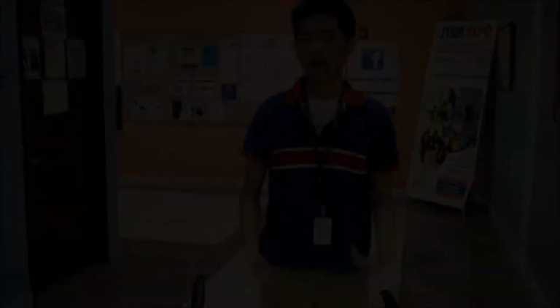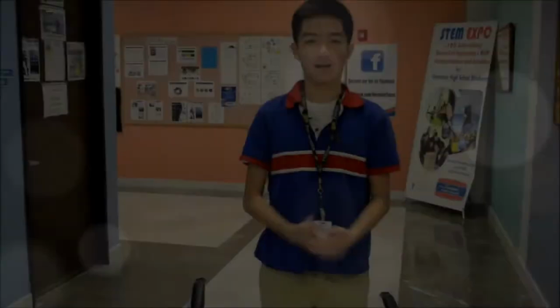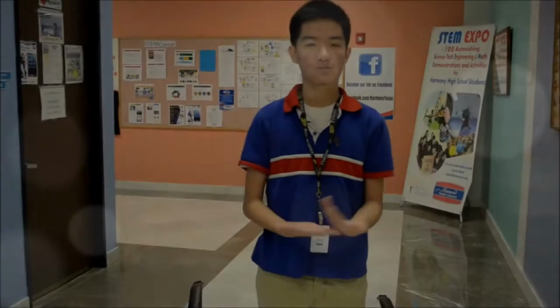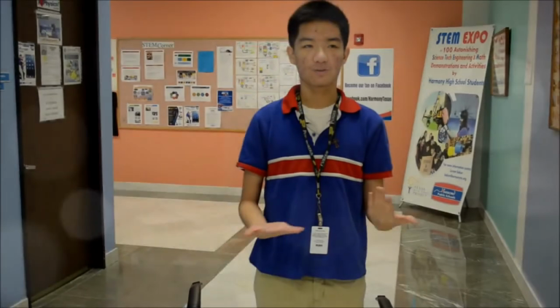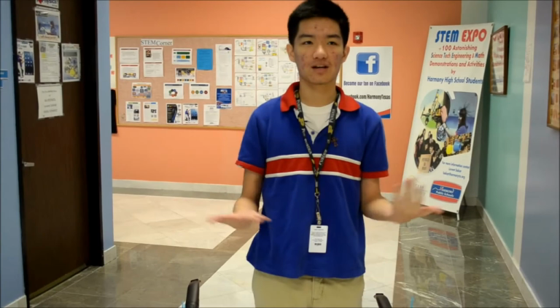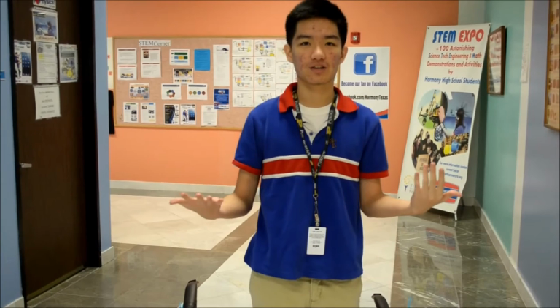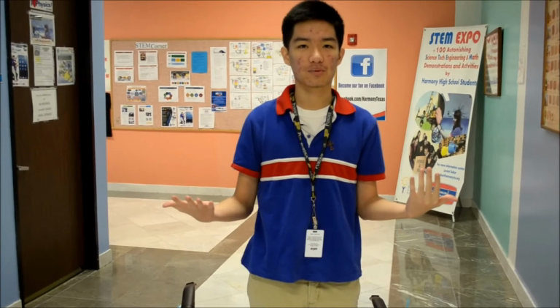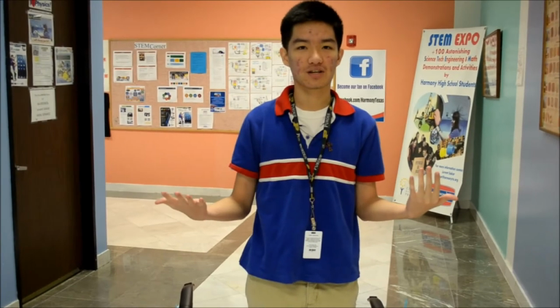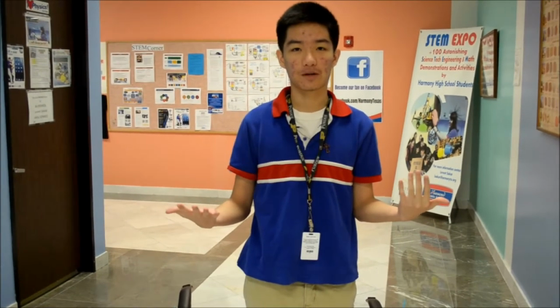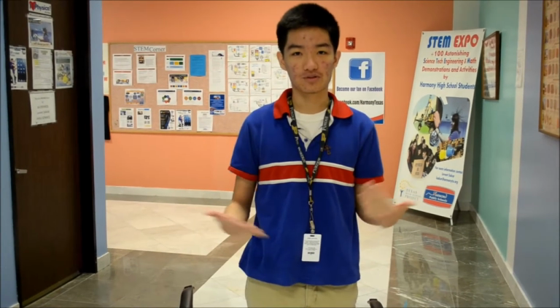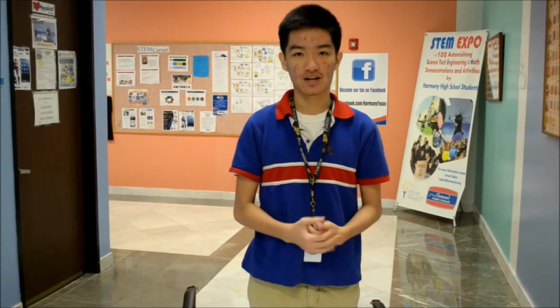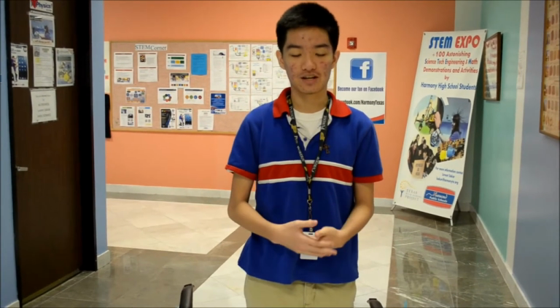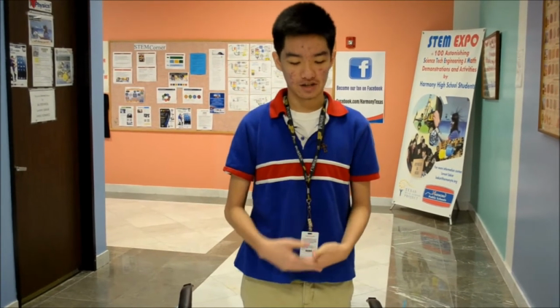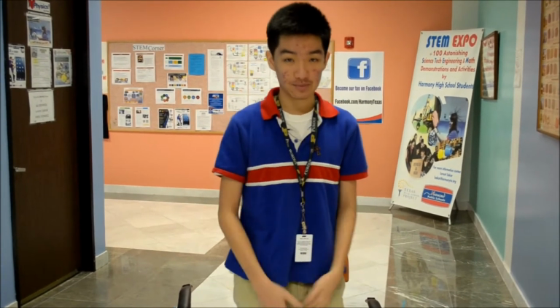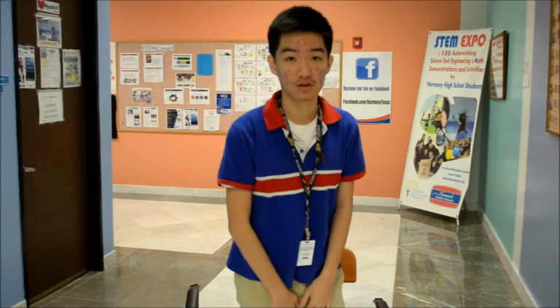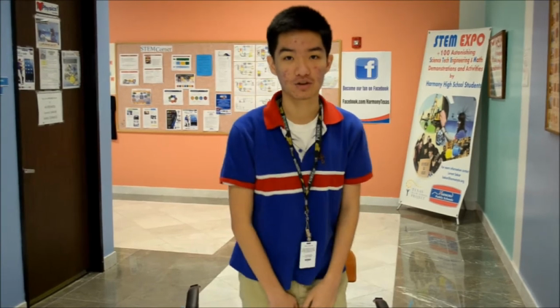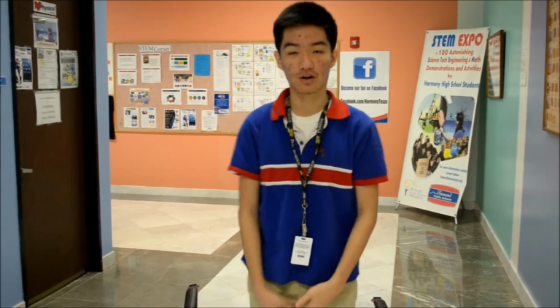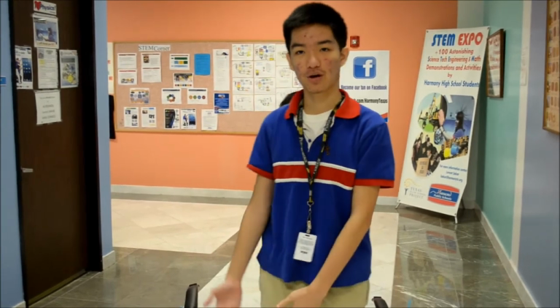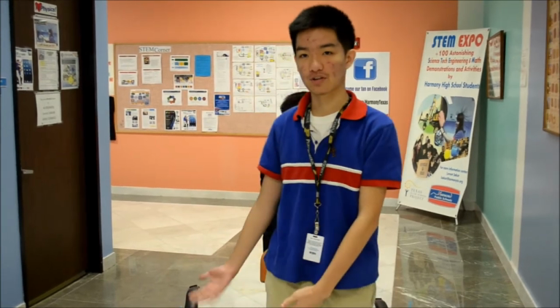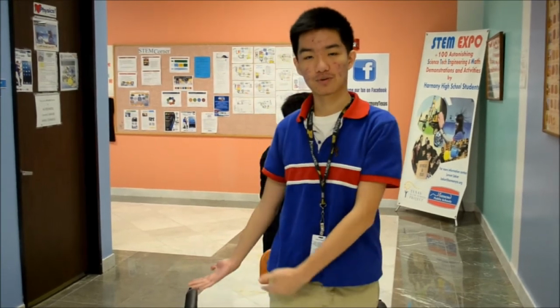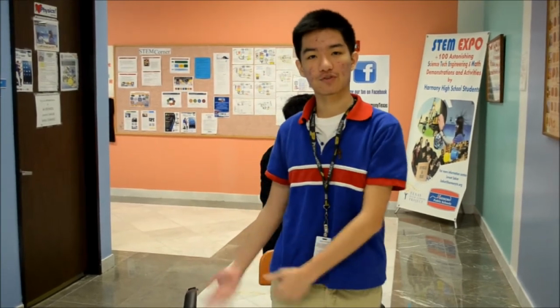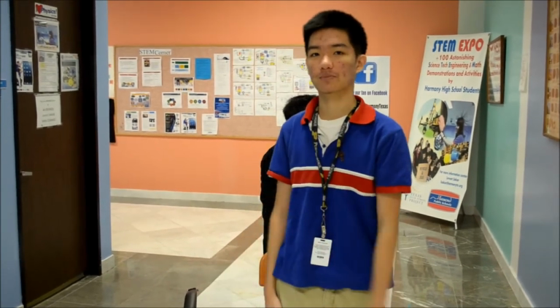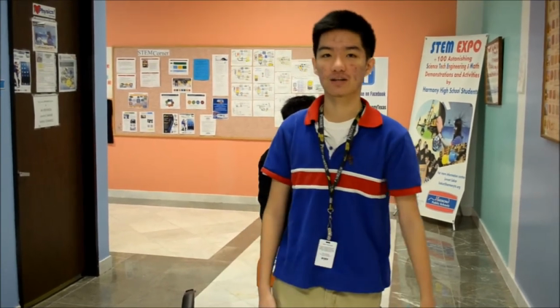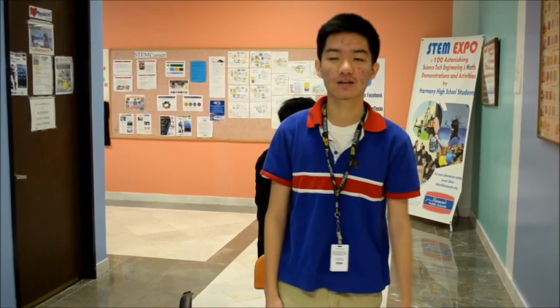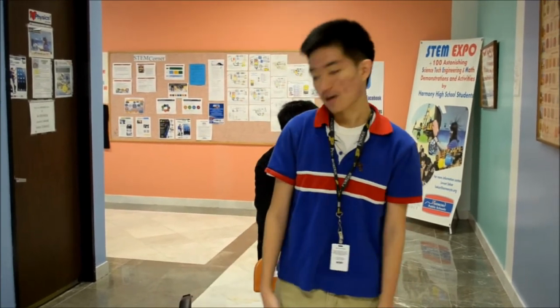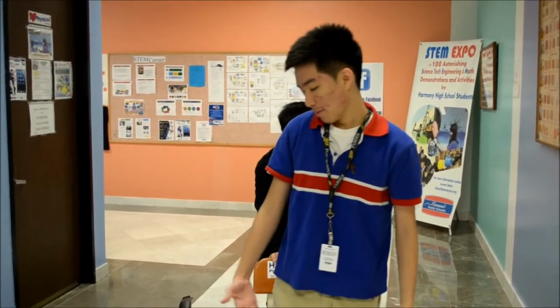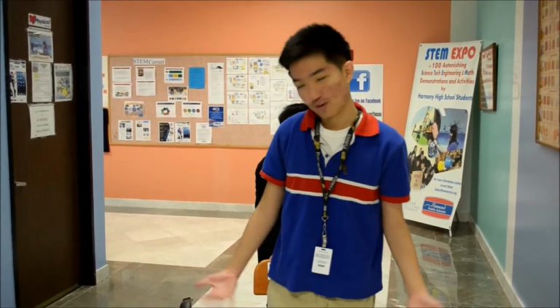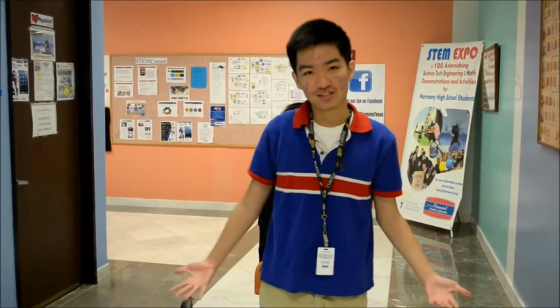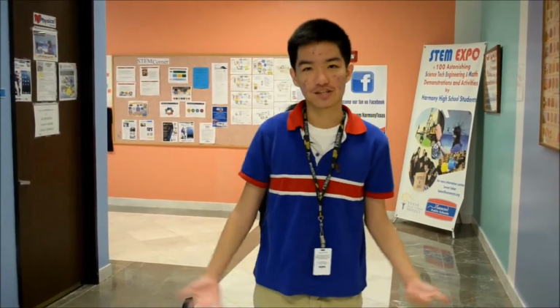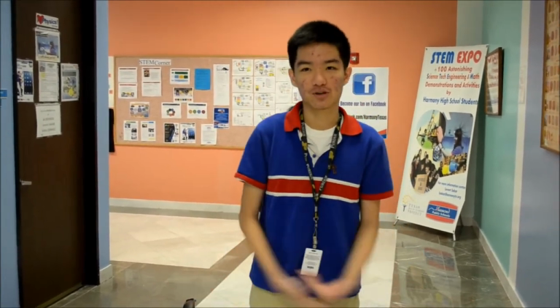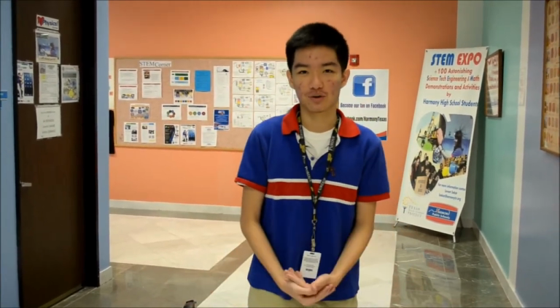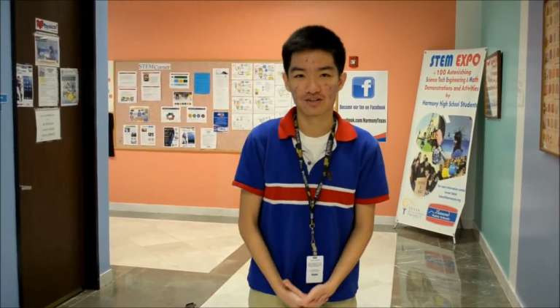Hi, I'm Richard Witten and I attend Harmony Science Academy at Houston High. Today I'm going to be talking about the hovercraft and explain the physics behind it. But first, let's demonstrate how it works.